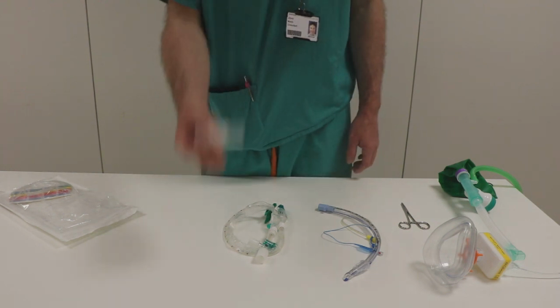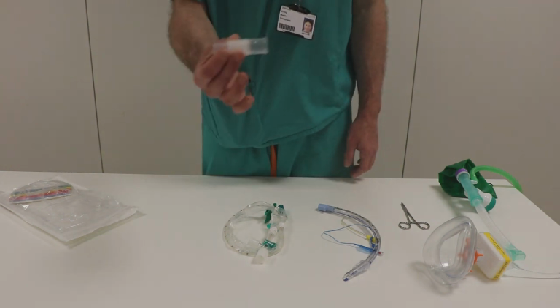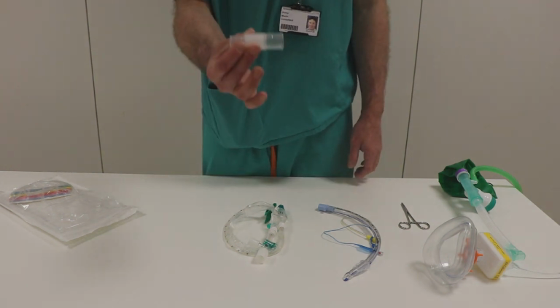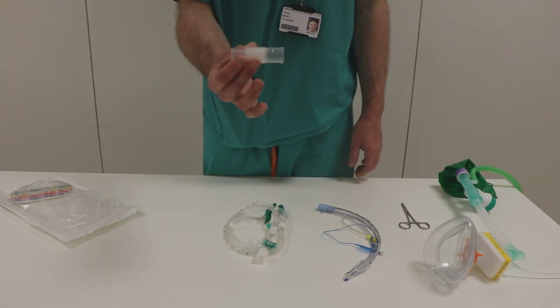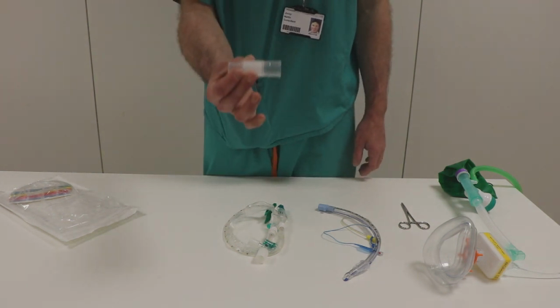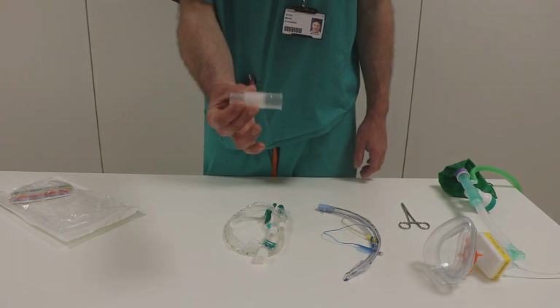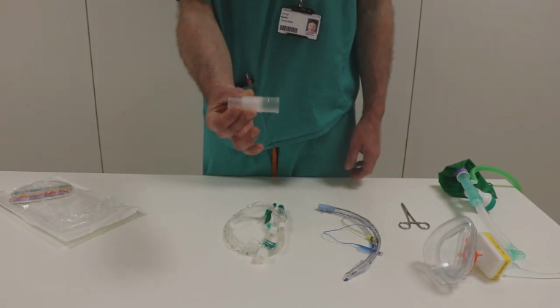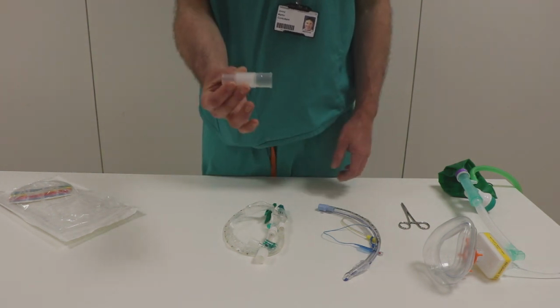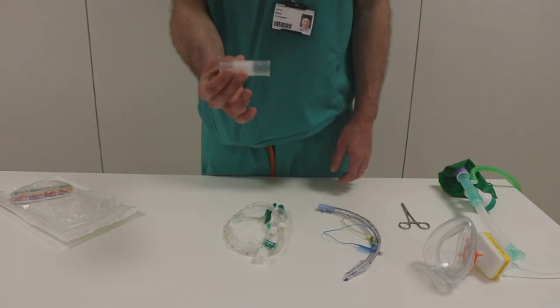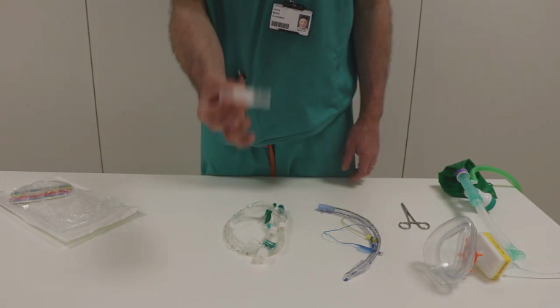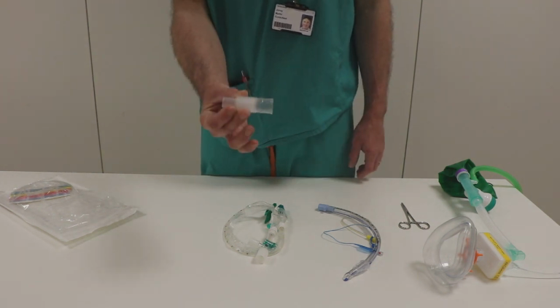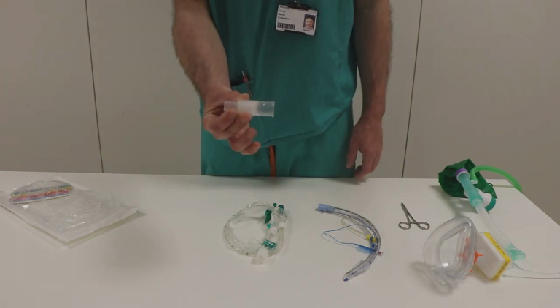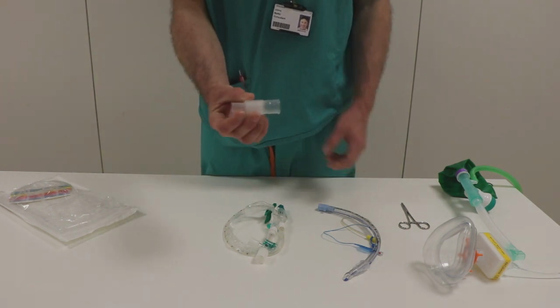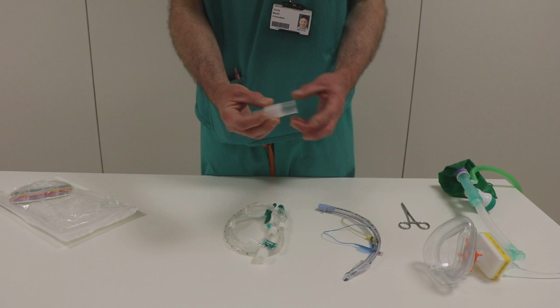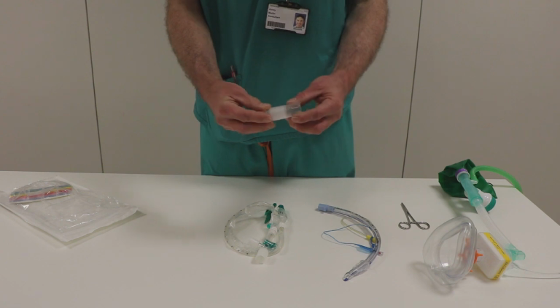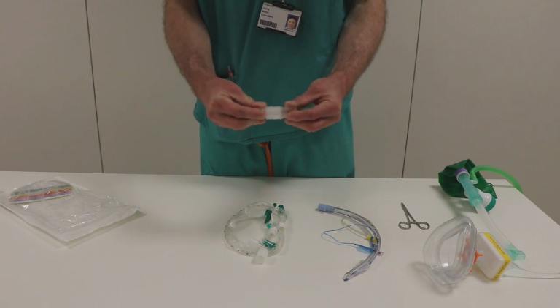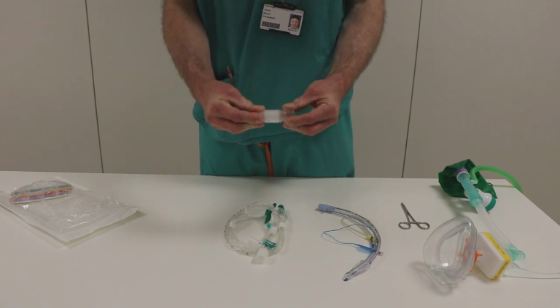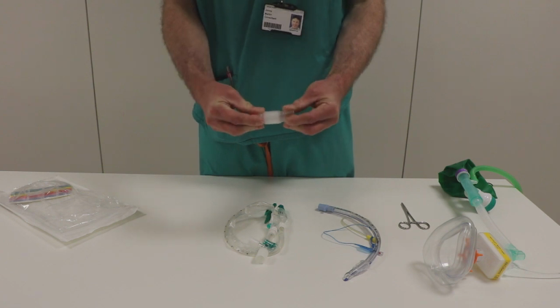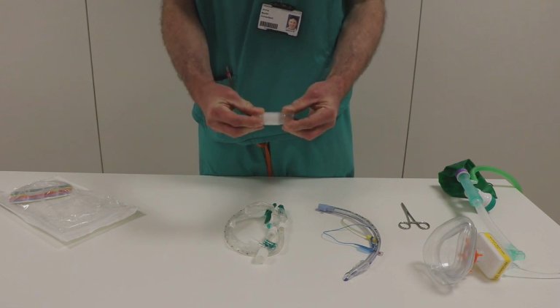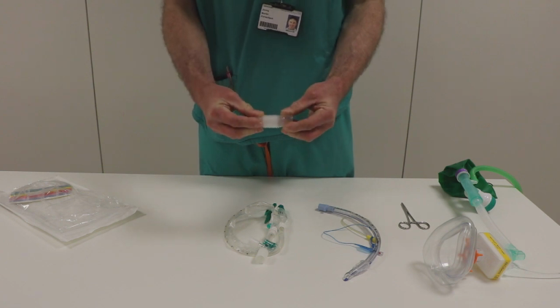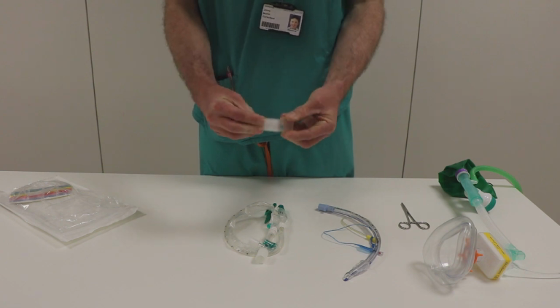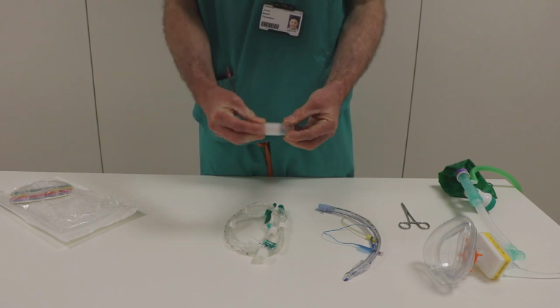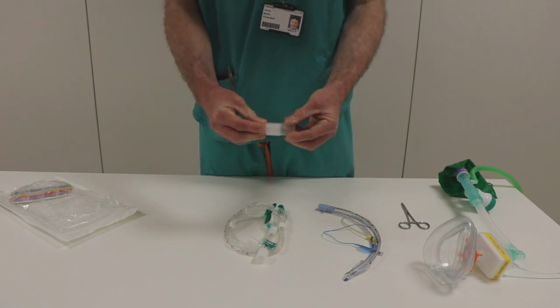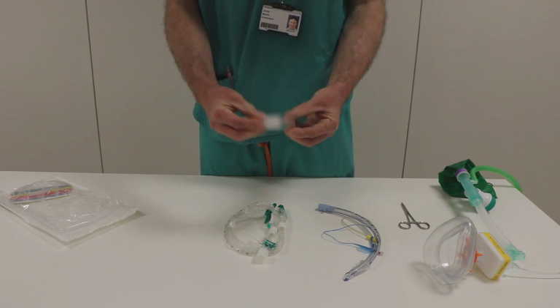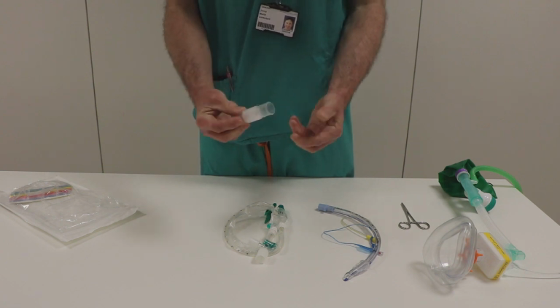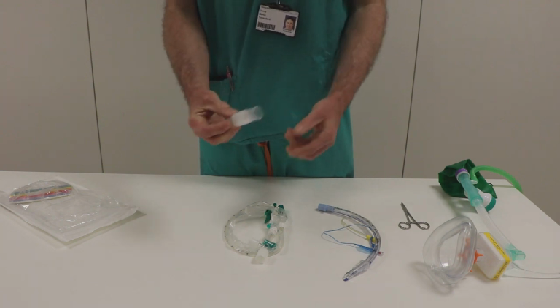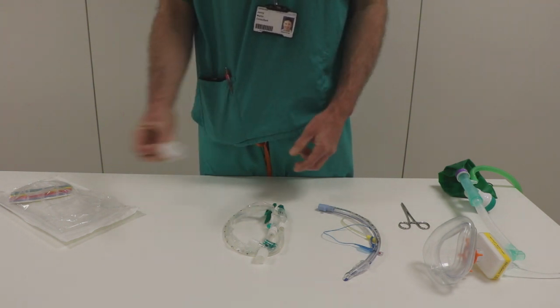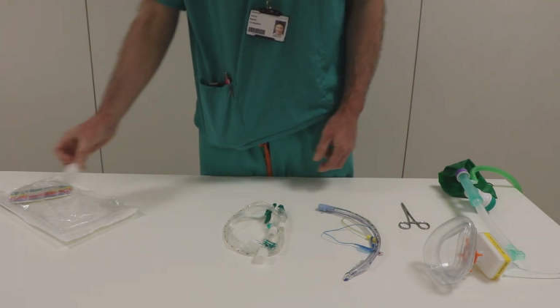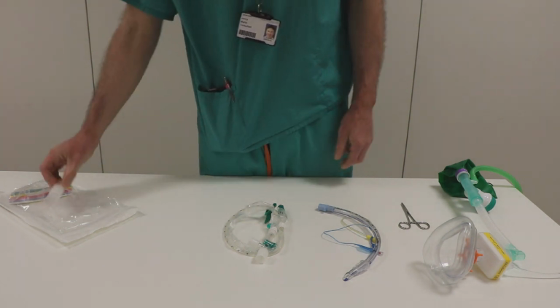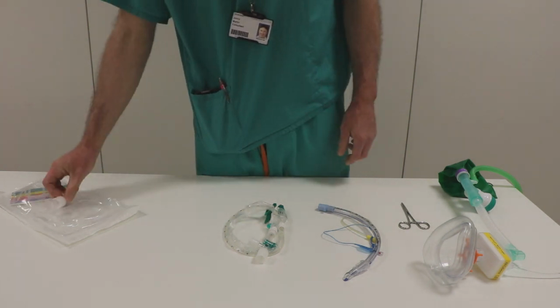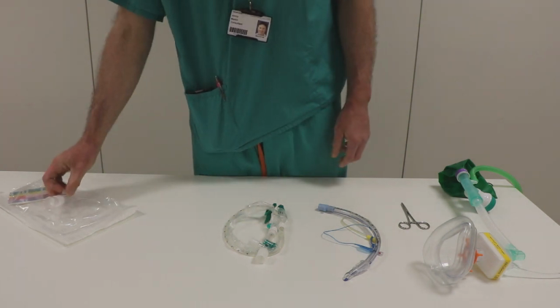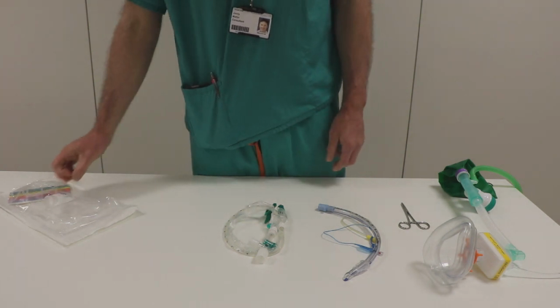In the package you'll find this adapter. We don't particularly like it because it's quite ill-fitting, it's slippy, and it comes off a lot, so we won't use it.